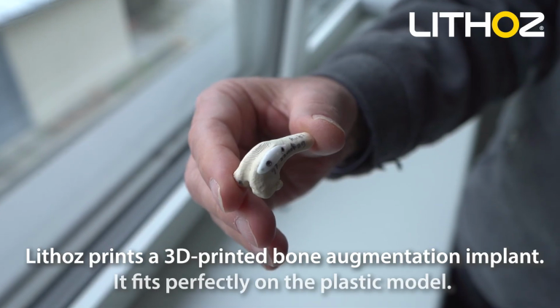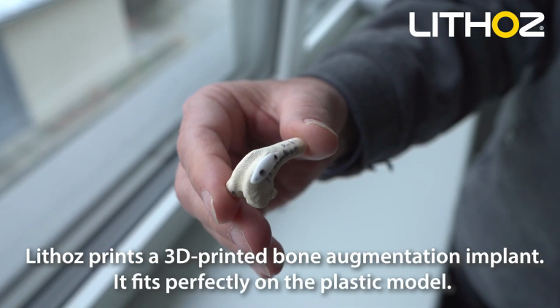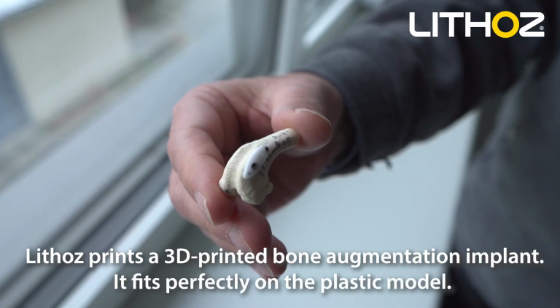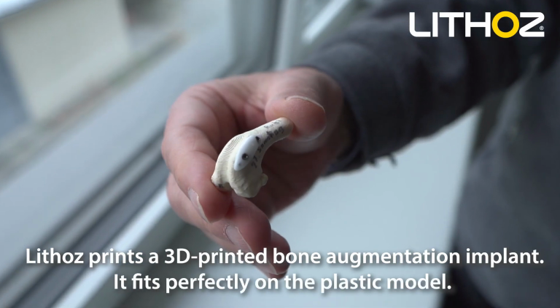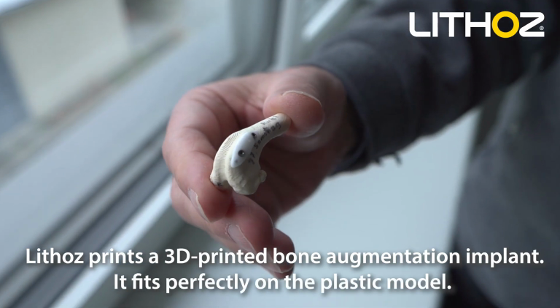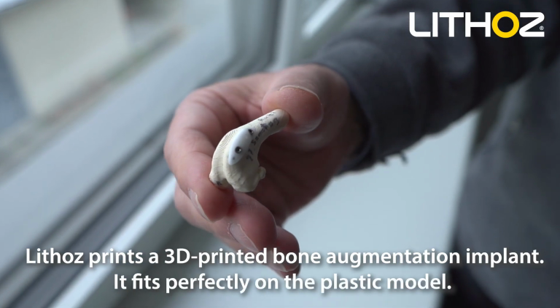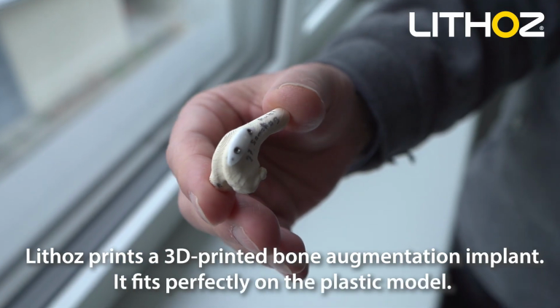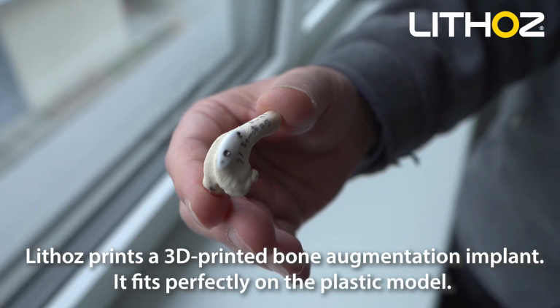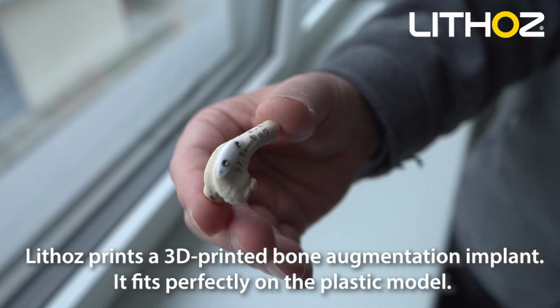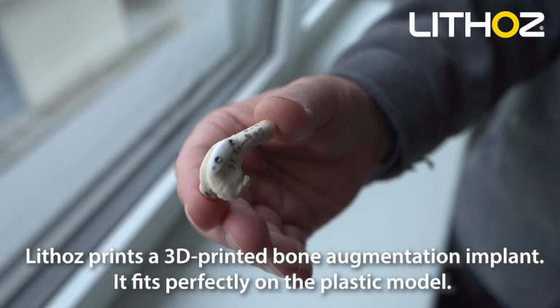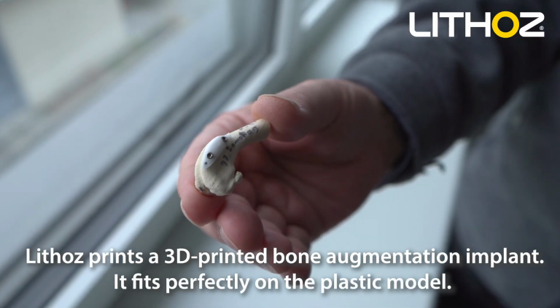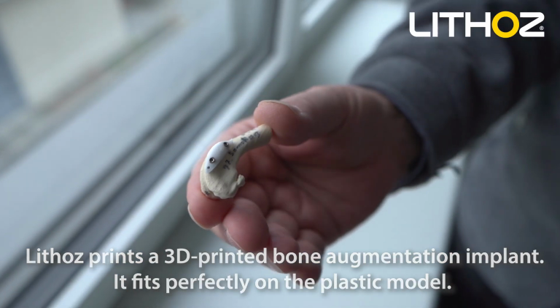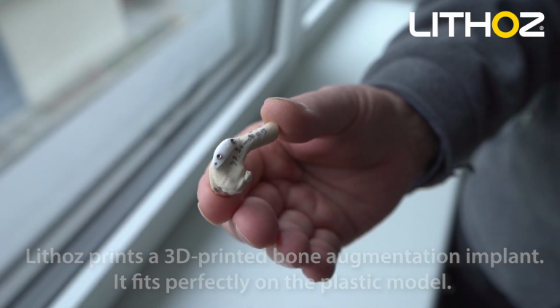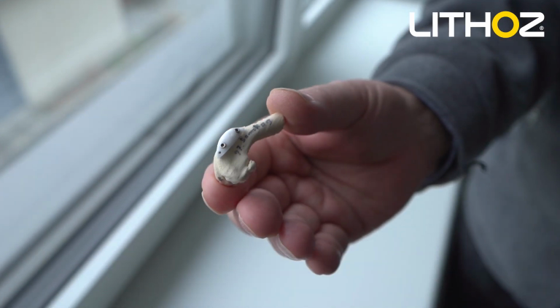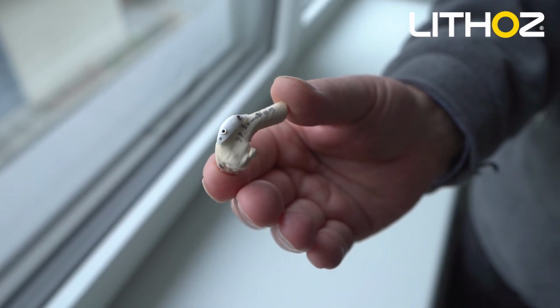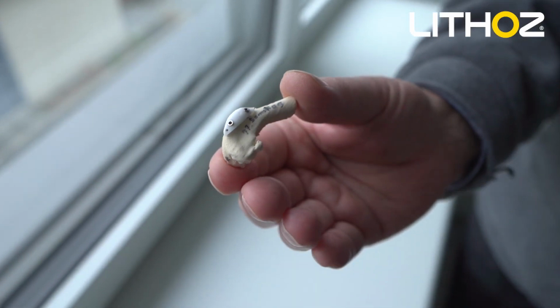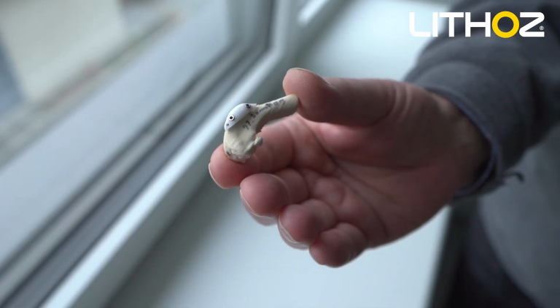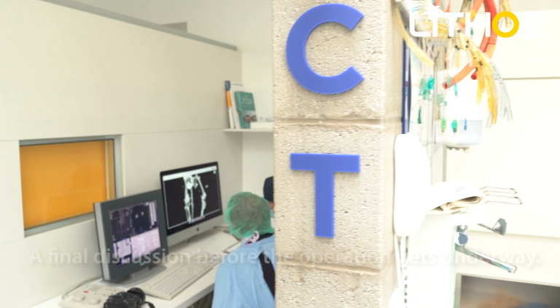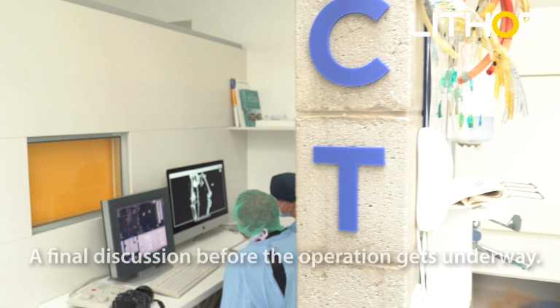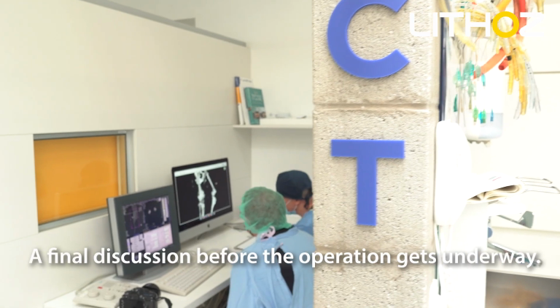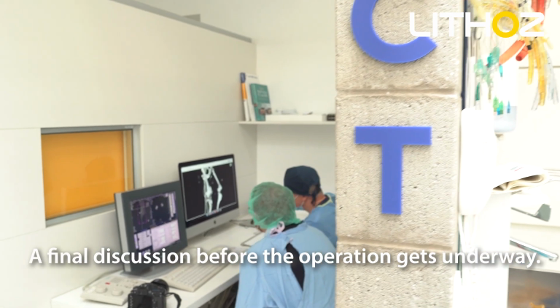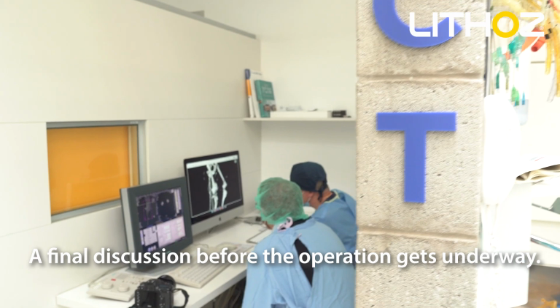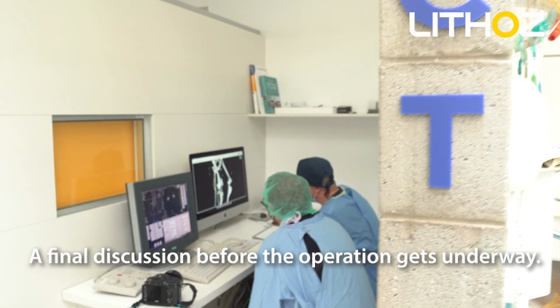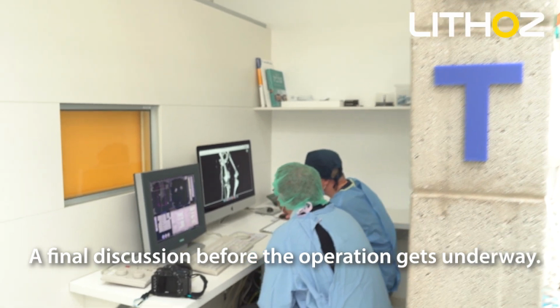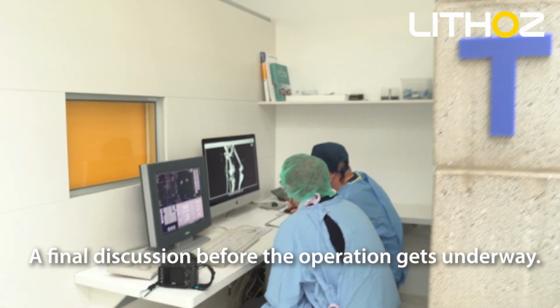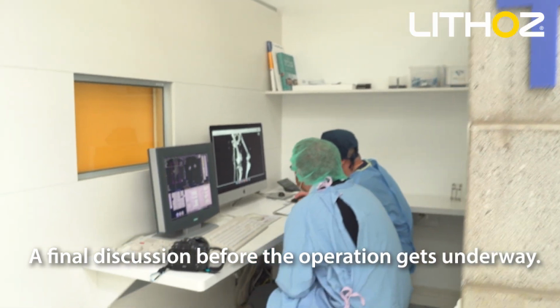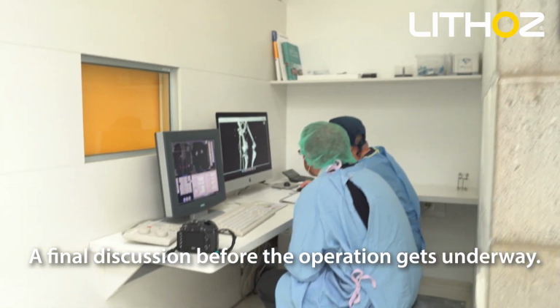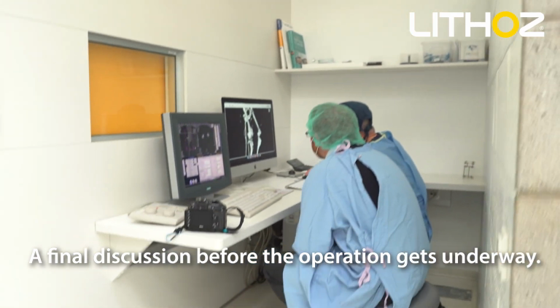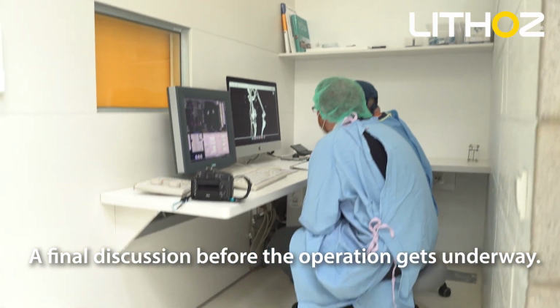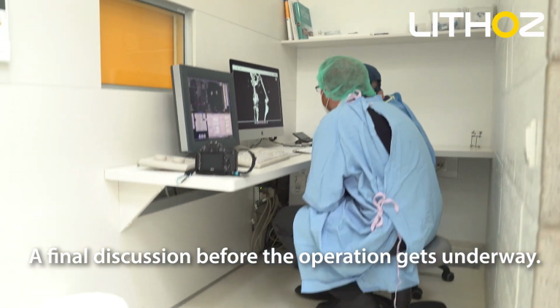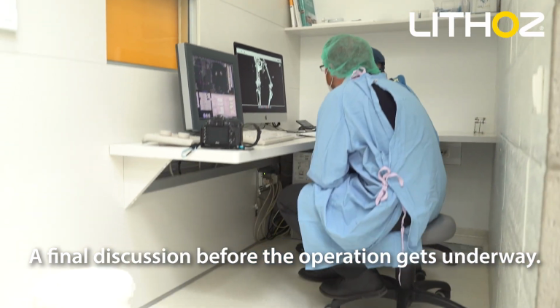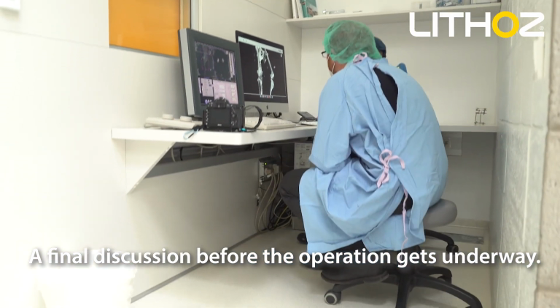It fits perfectly on the plastic model. A final discussion takes place before the operation gets underway.